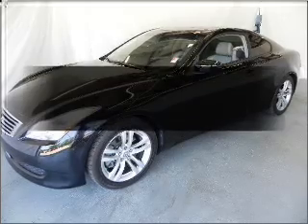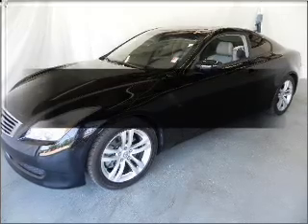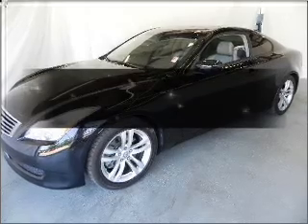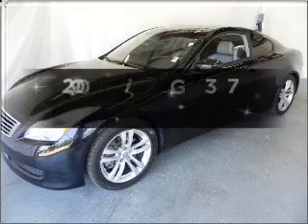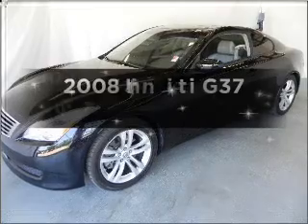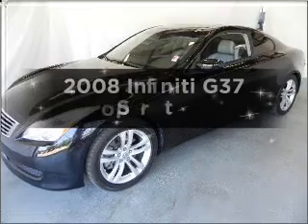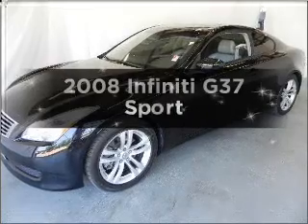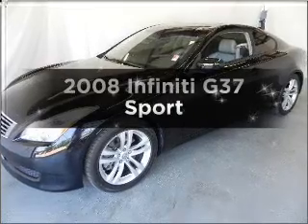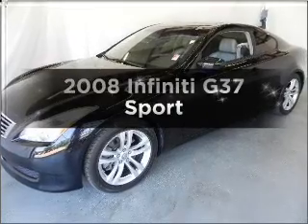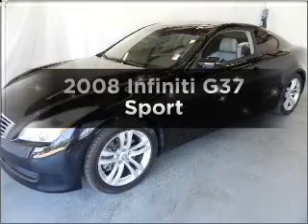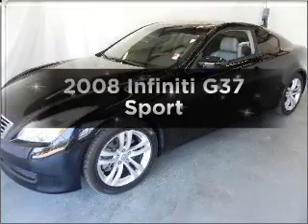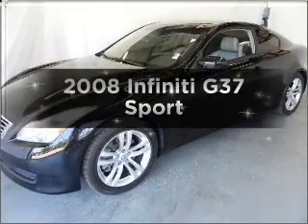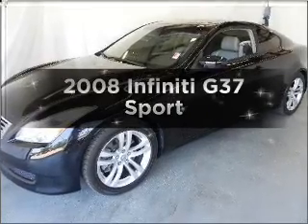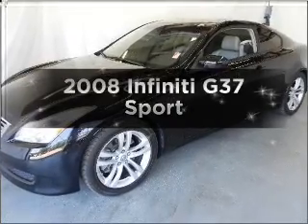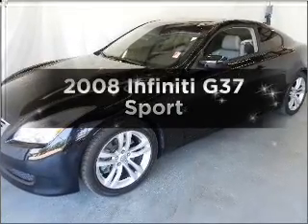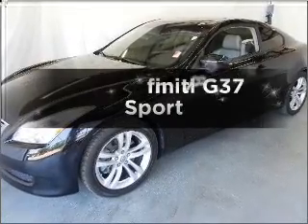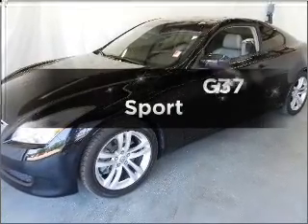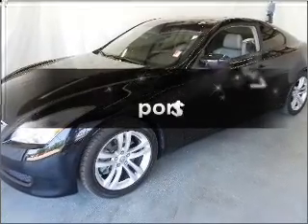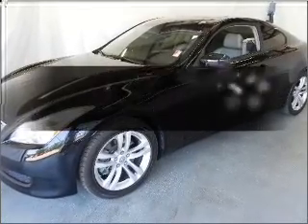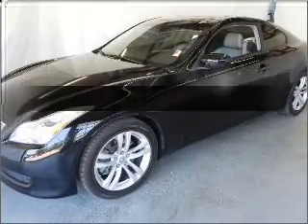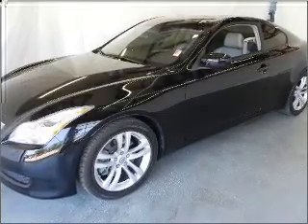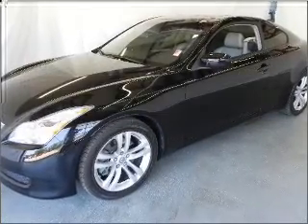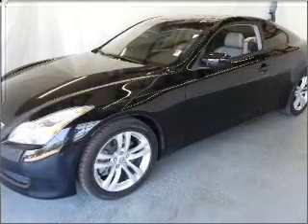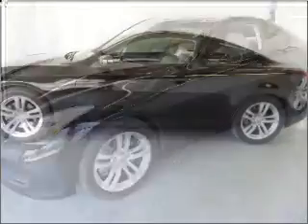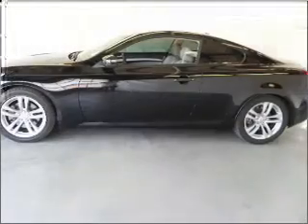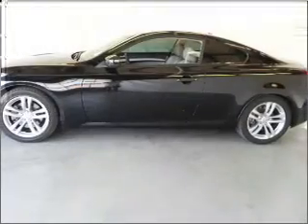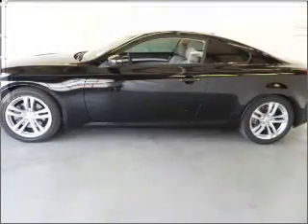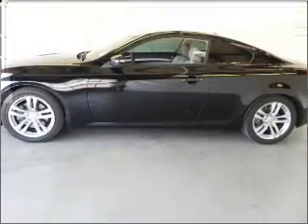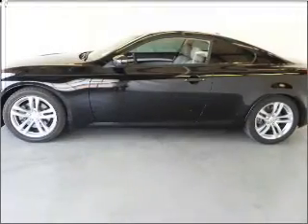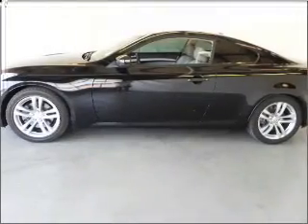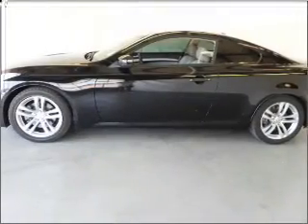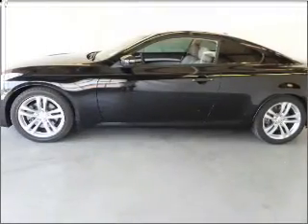Get noticed in this 2008 Infiniti G37. This is the set of wheels you've been looking for.